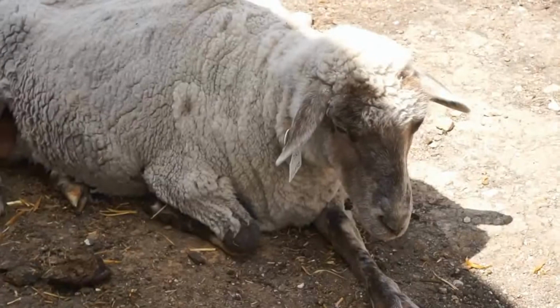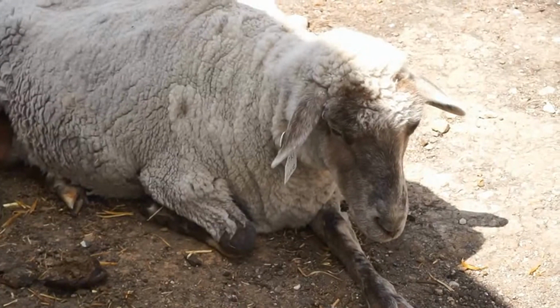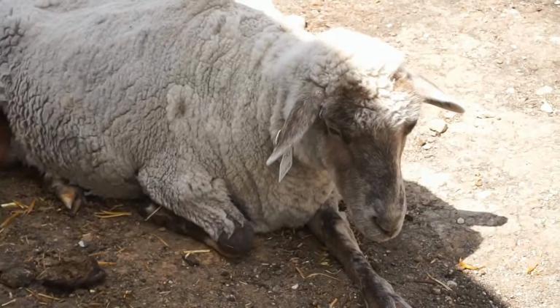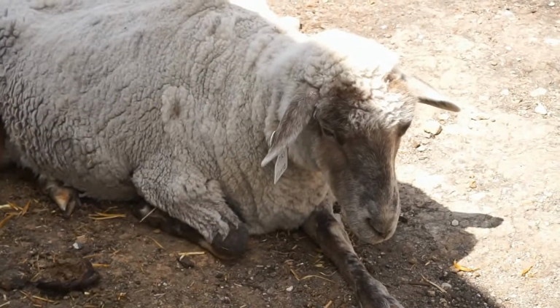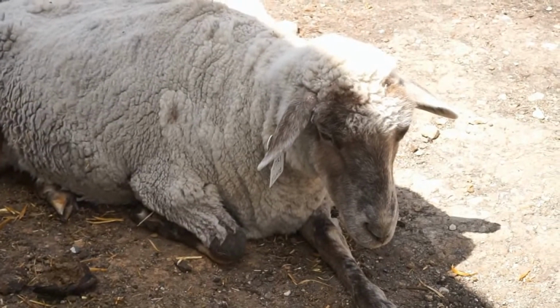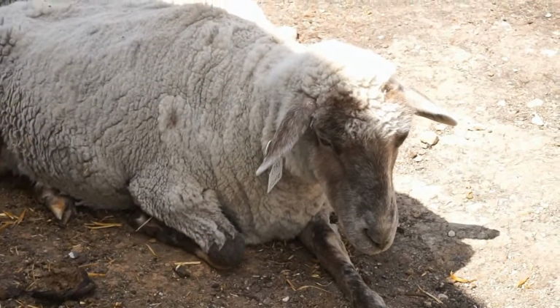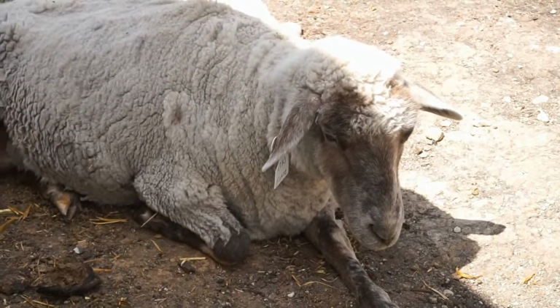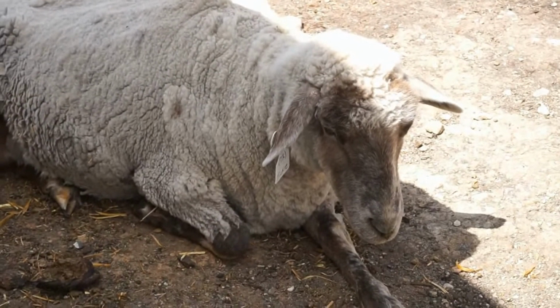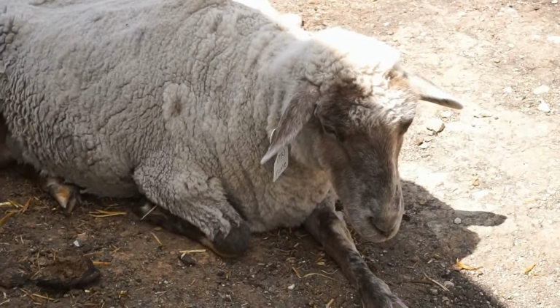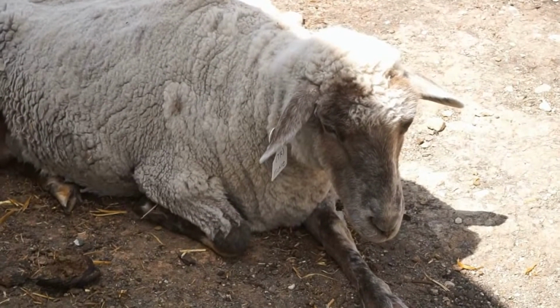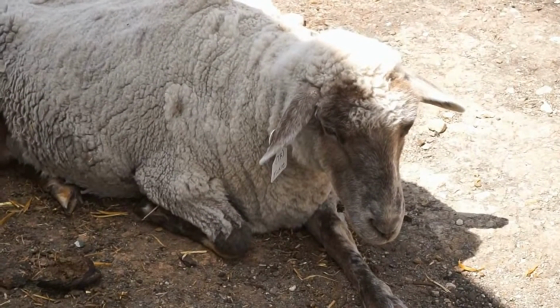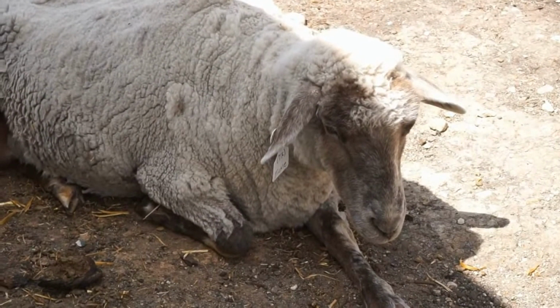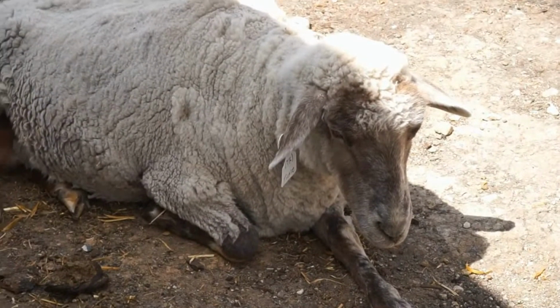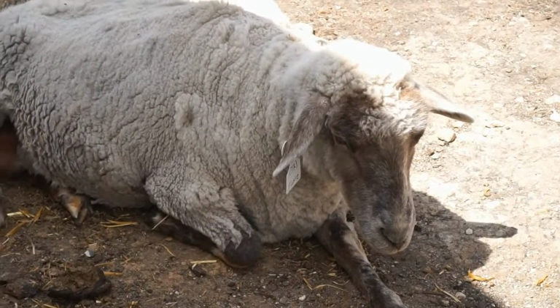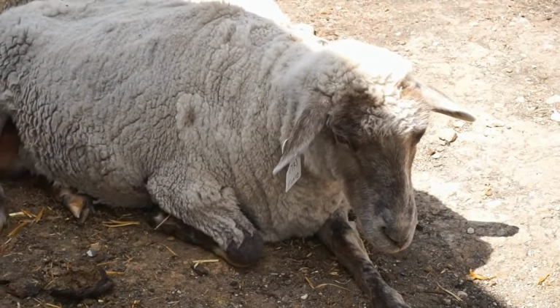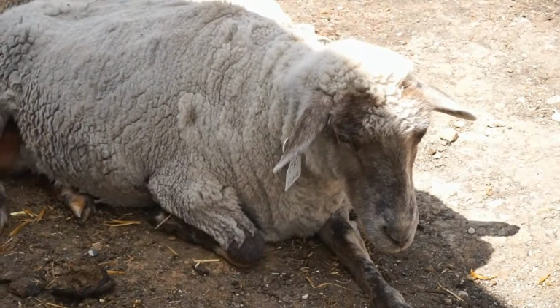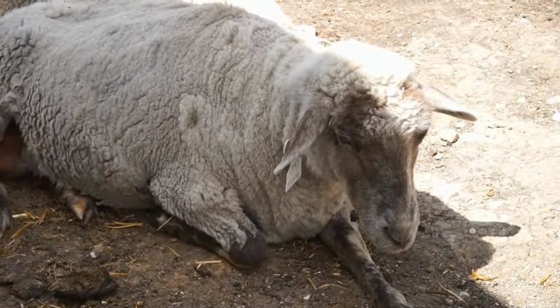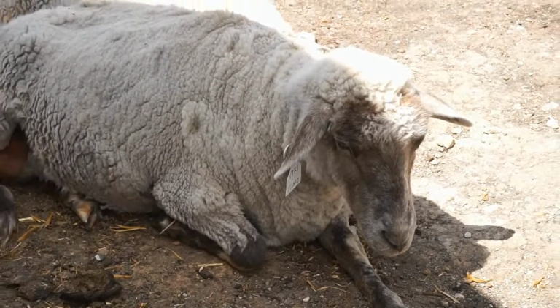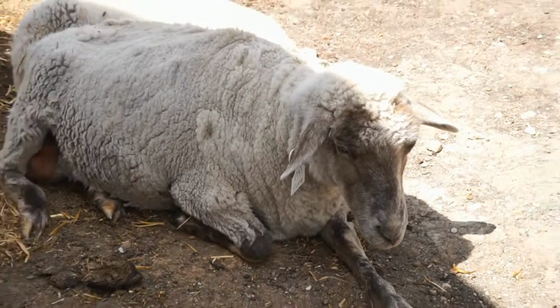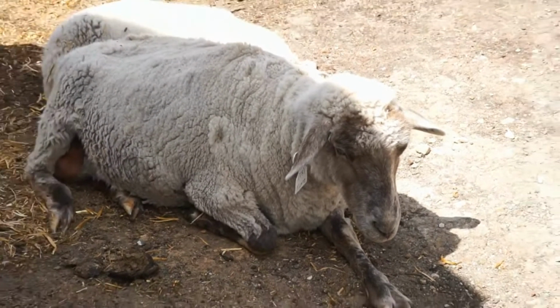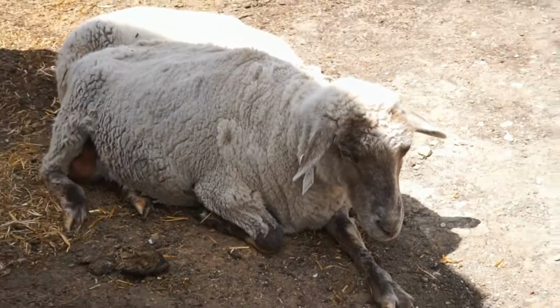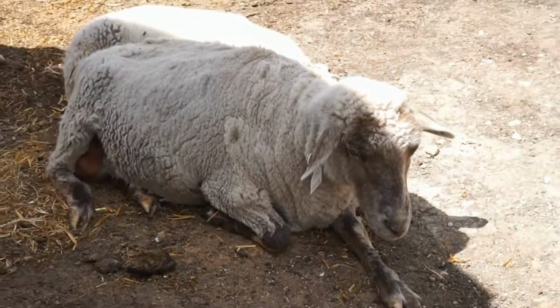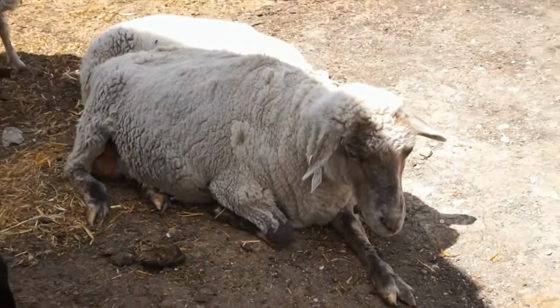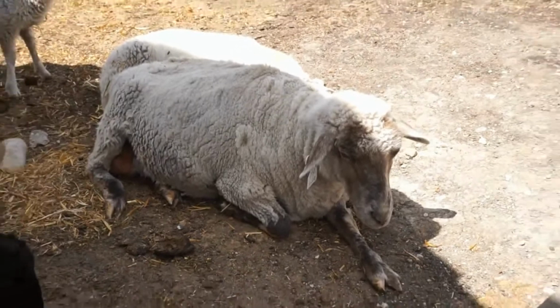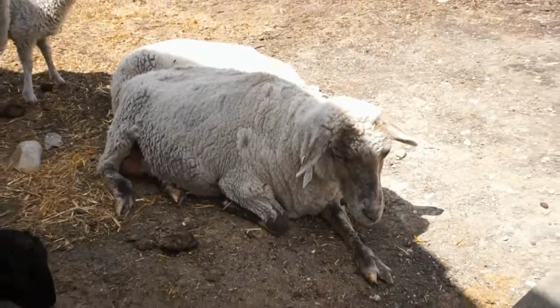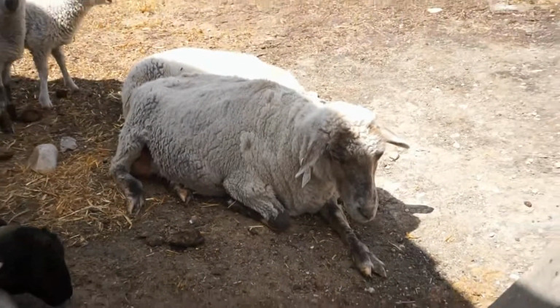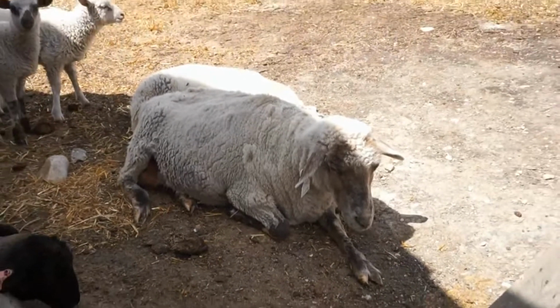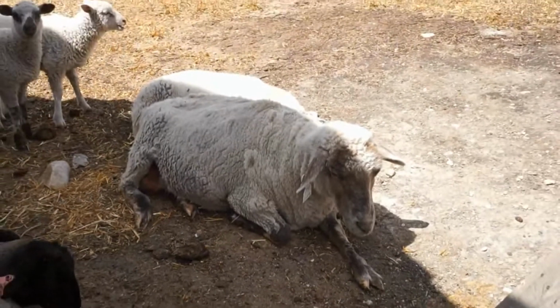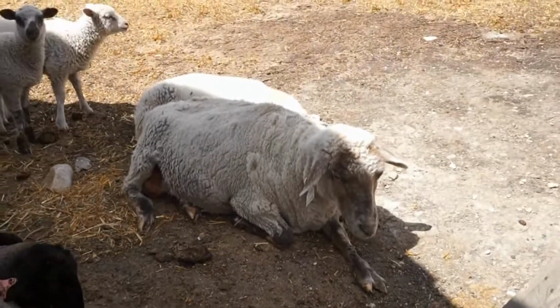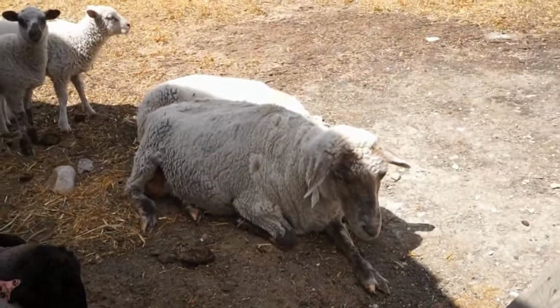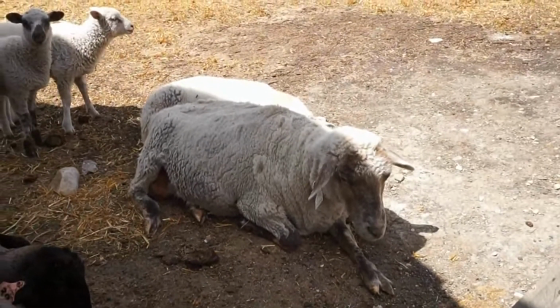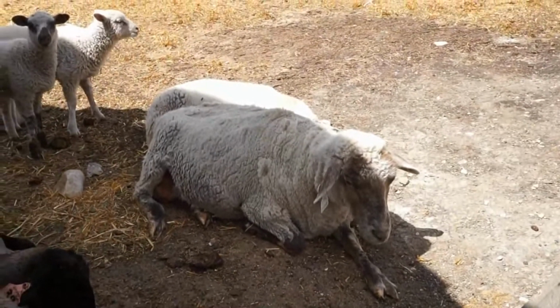This ewe is named Tickle. A ewe means a female sheep. She is 8 years old.